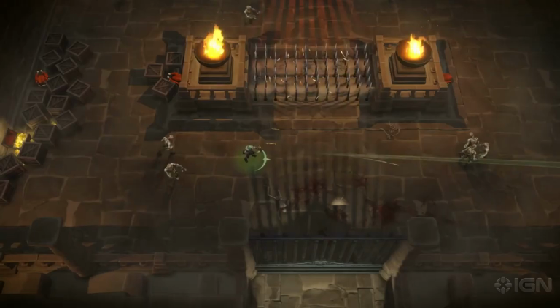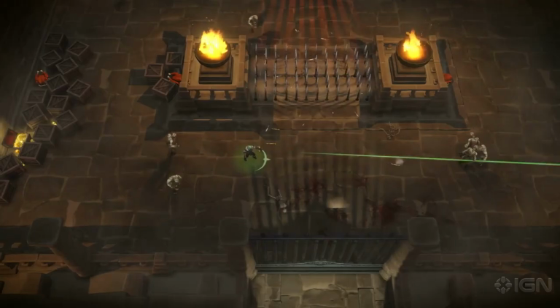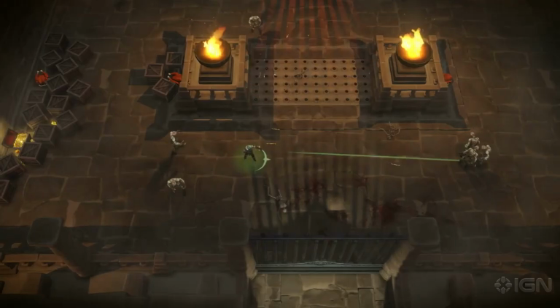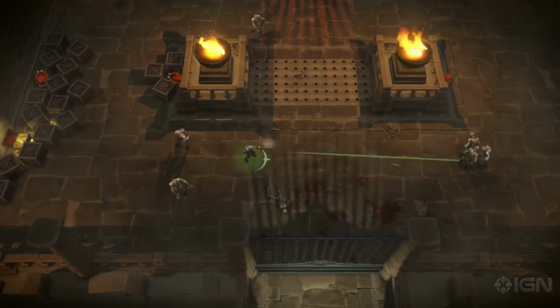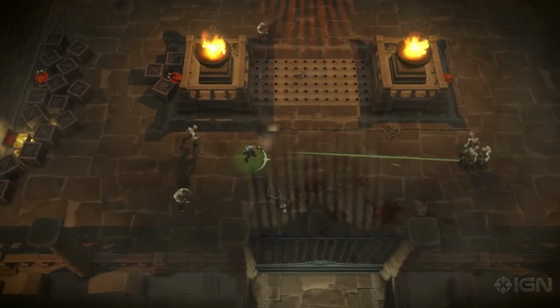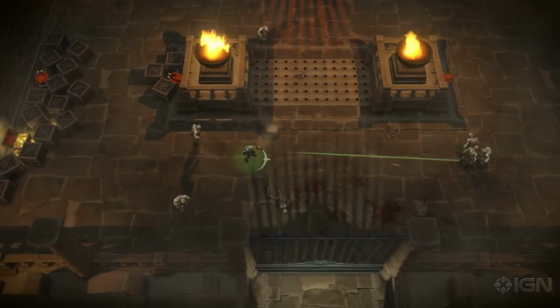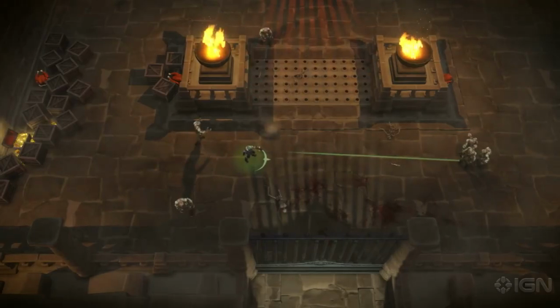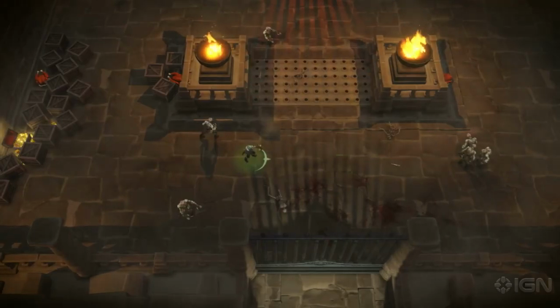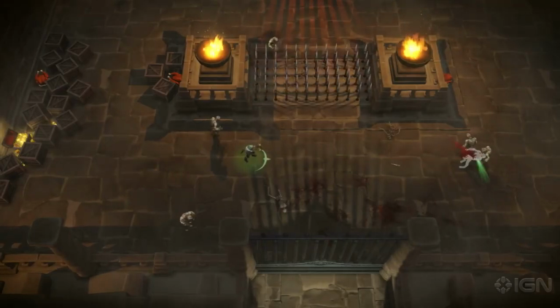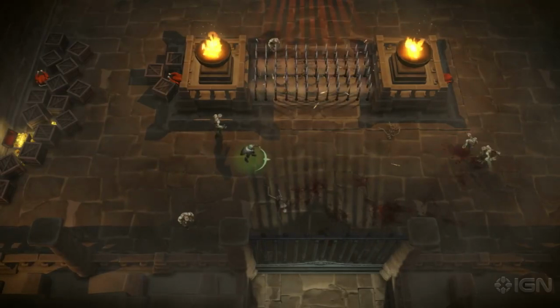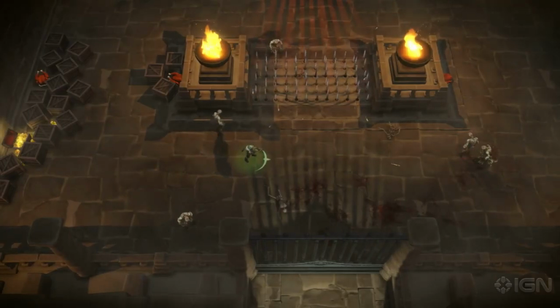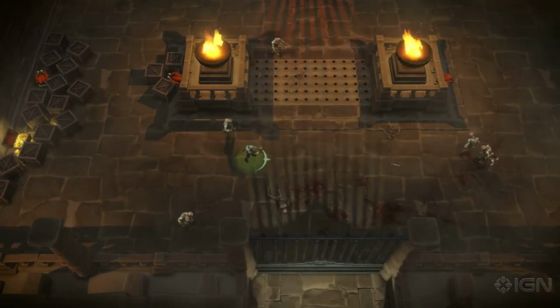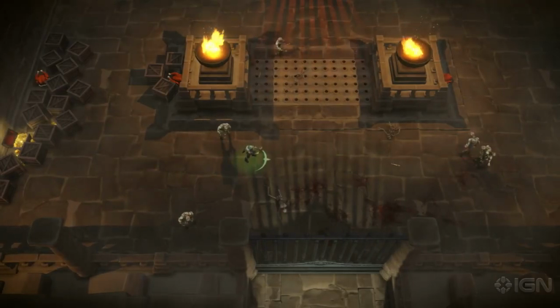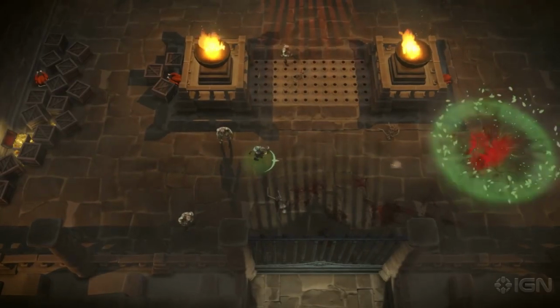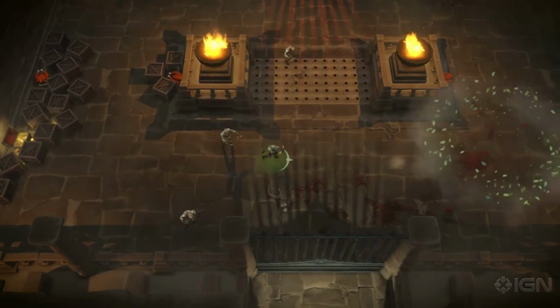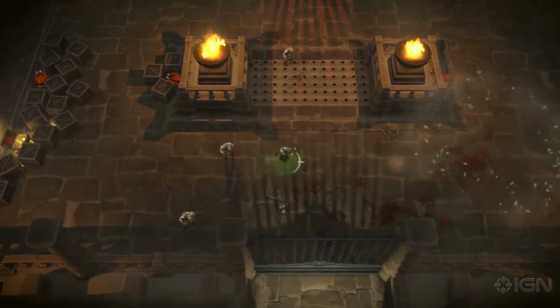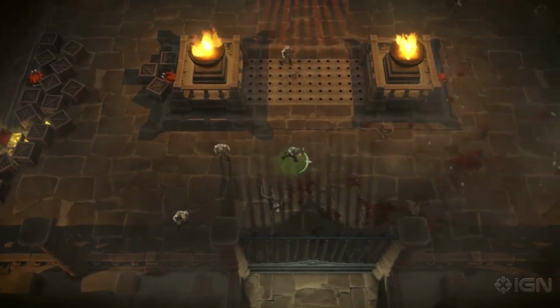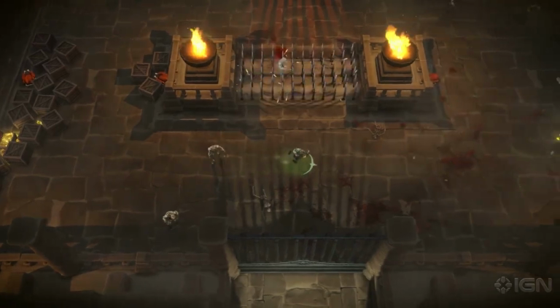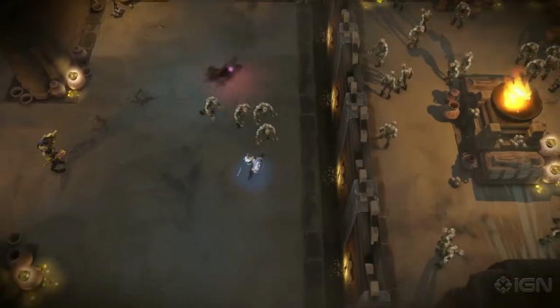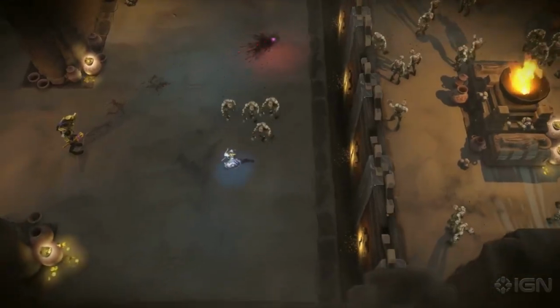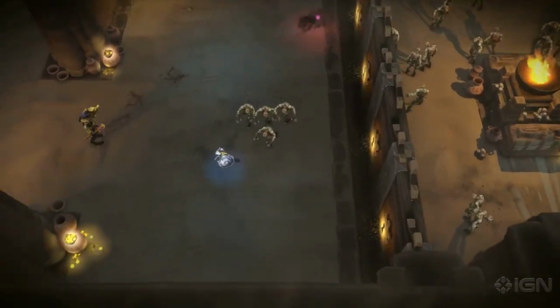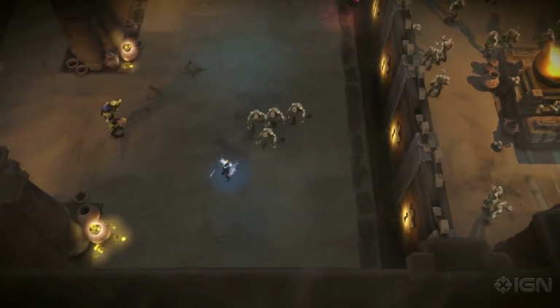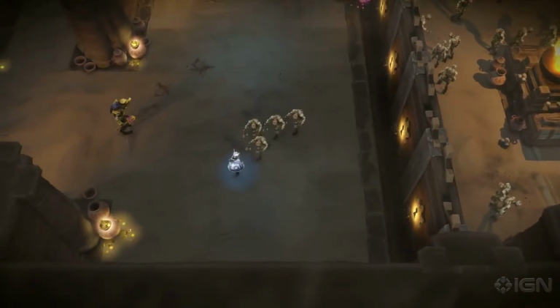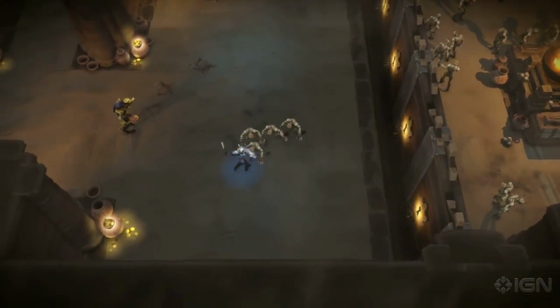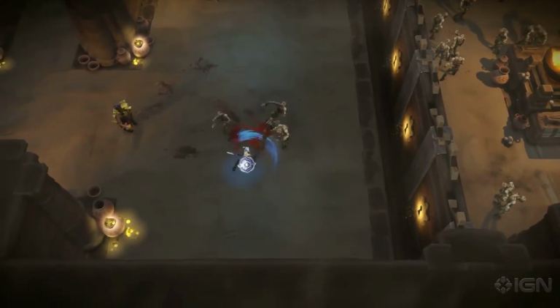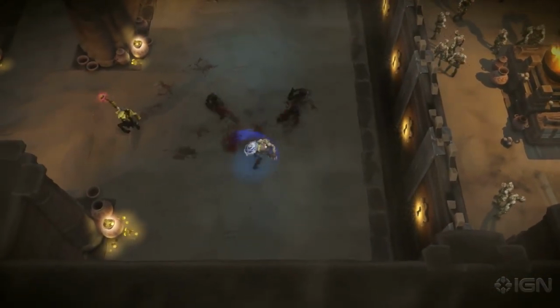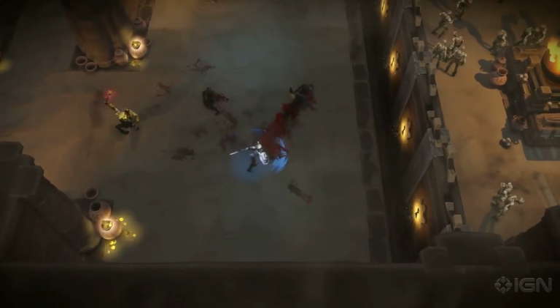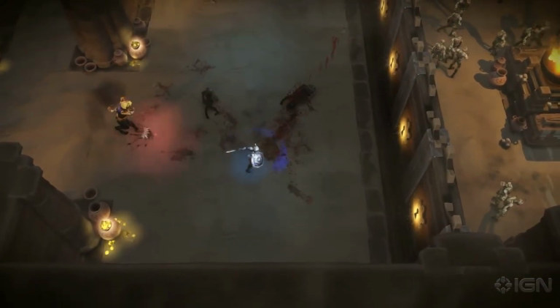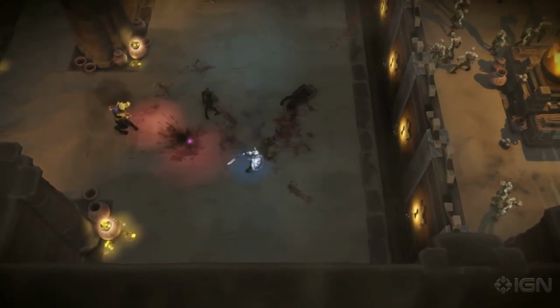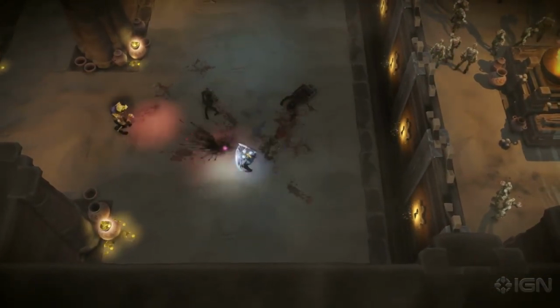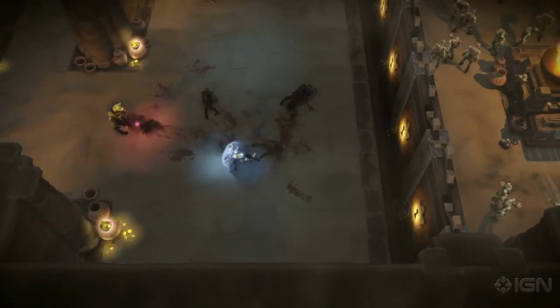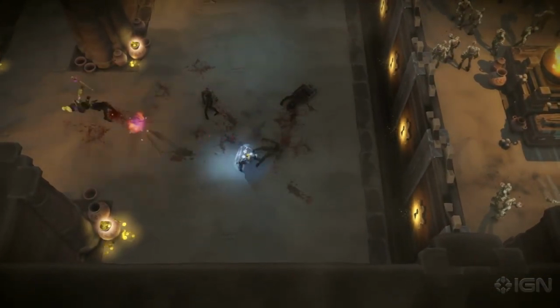For example, Questor's bombs can be upgraded and attached to arrows. Thyra's shield can be improved to reflect enemy fire.